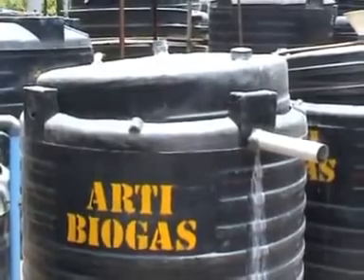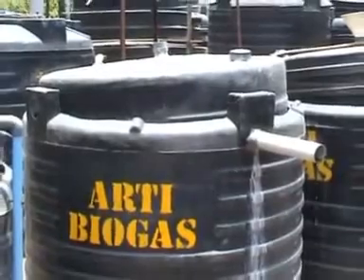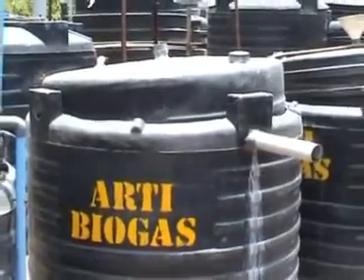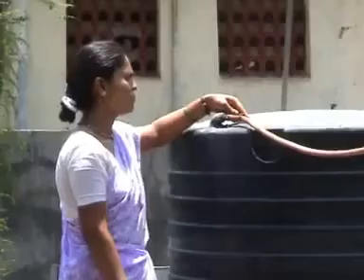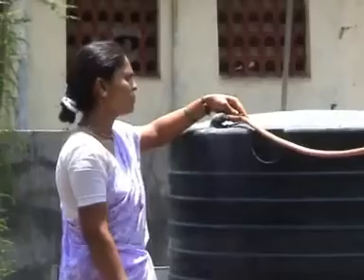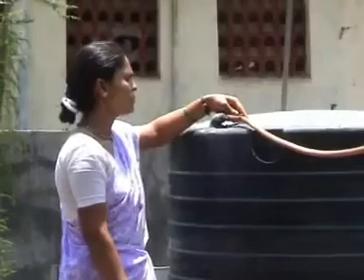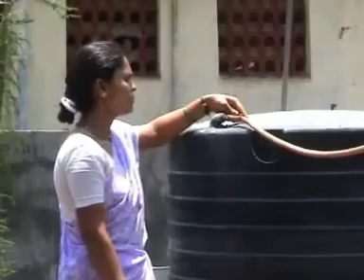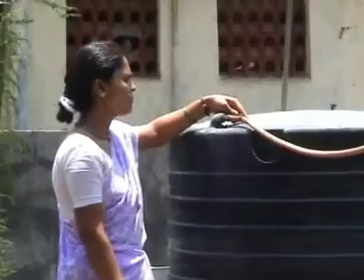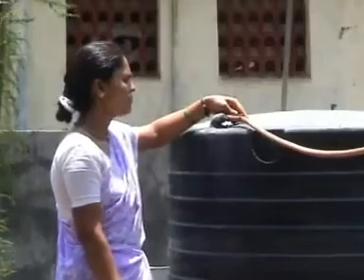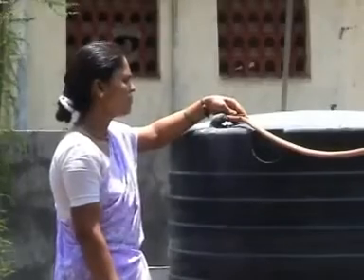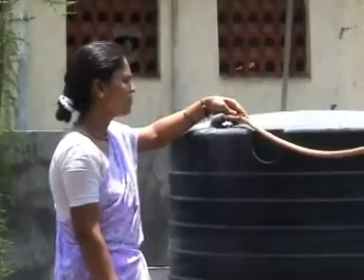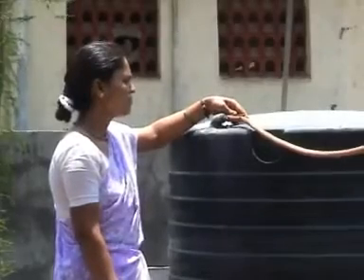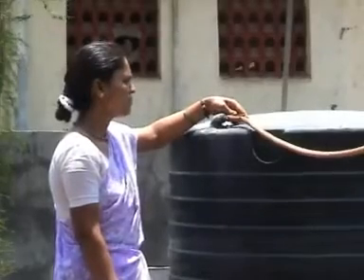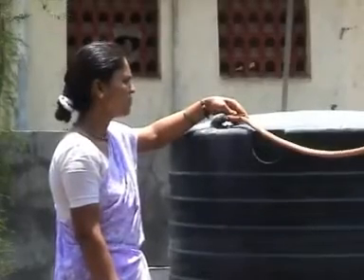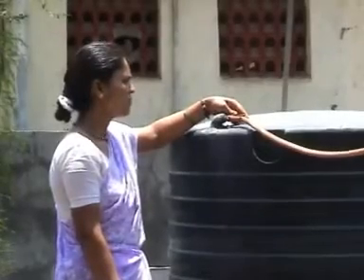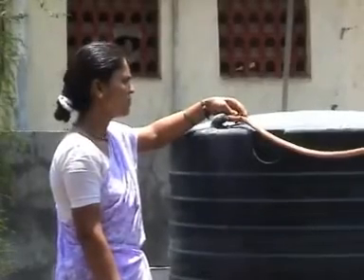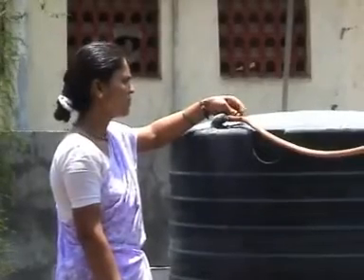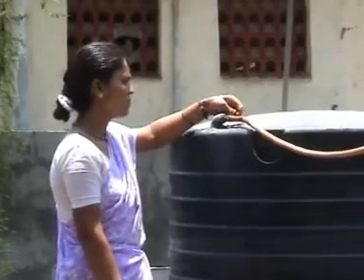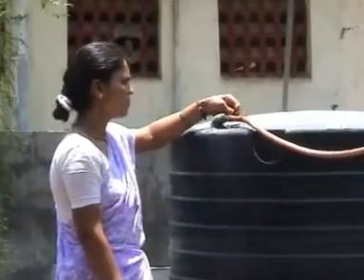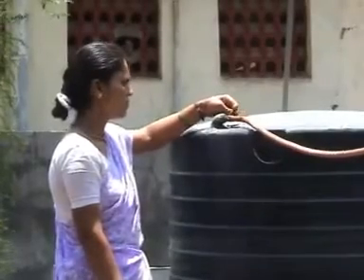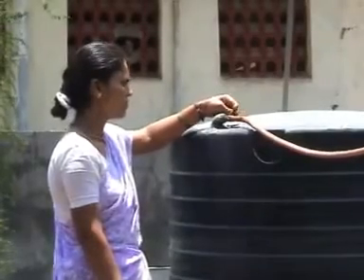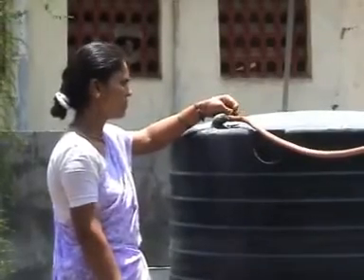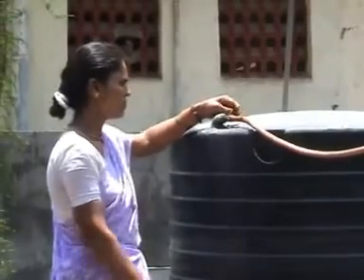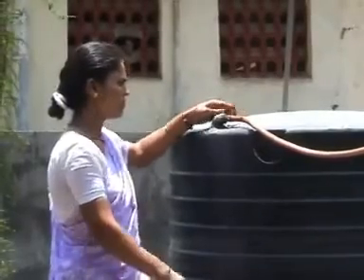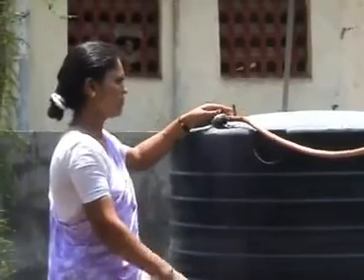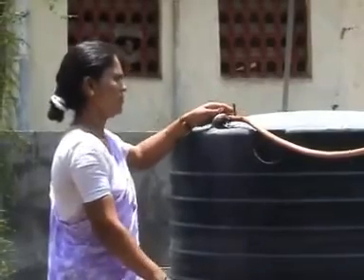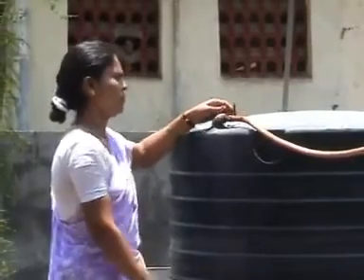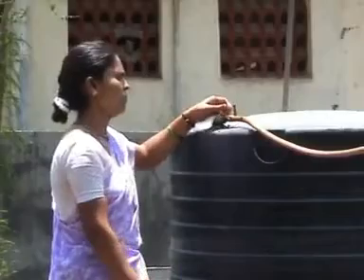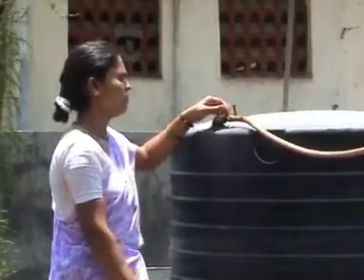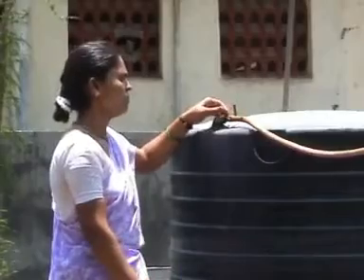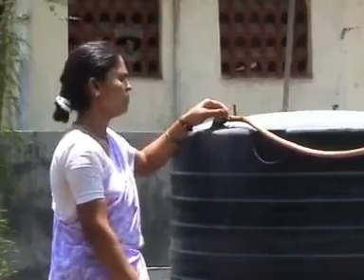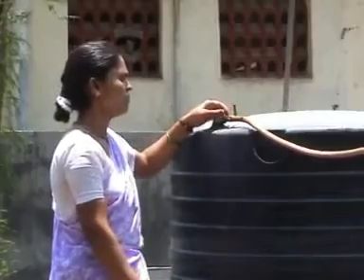Do not put any feedstock into the digester as long as the biogas plant is not generating any biogas. Keep the gas cock of the gas holder closed when the biogas is not being used.